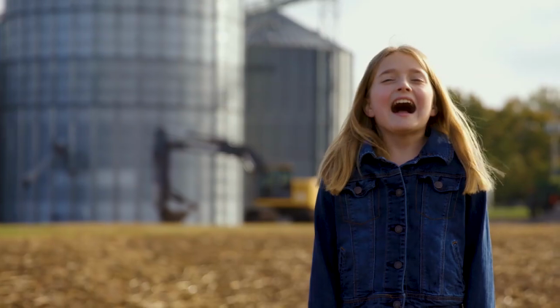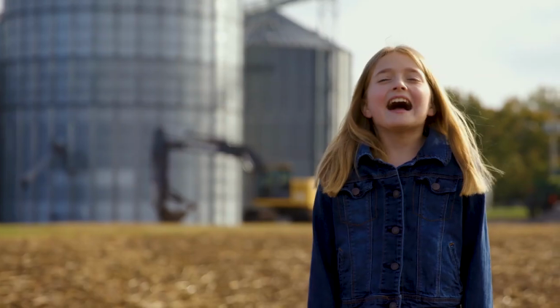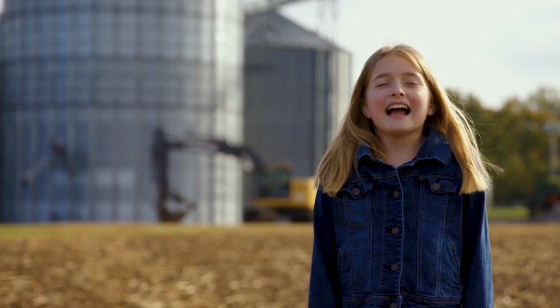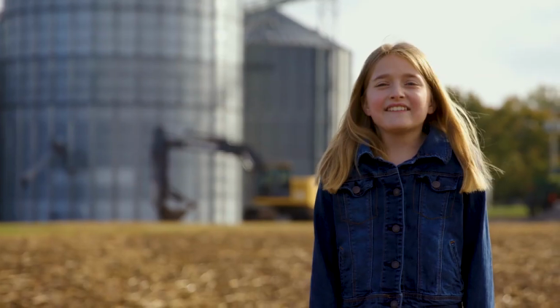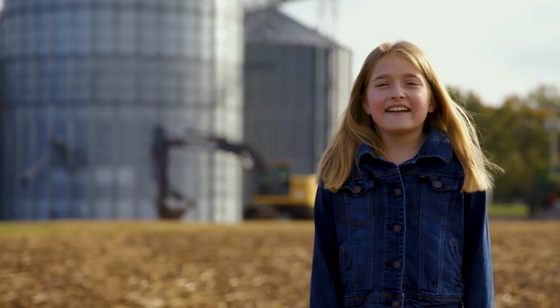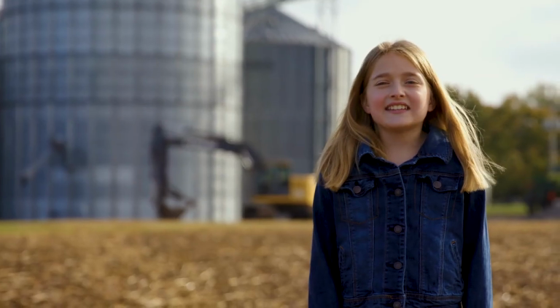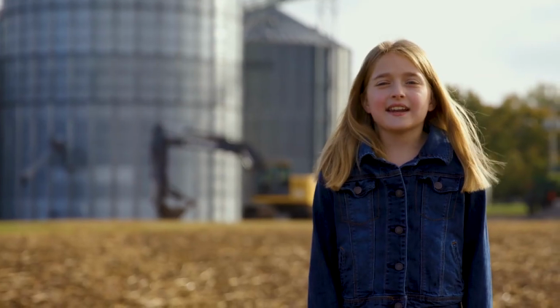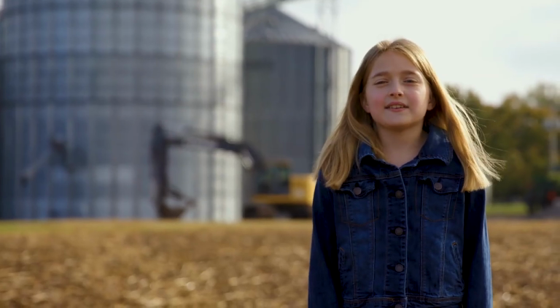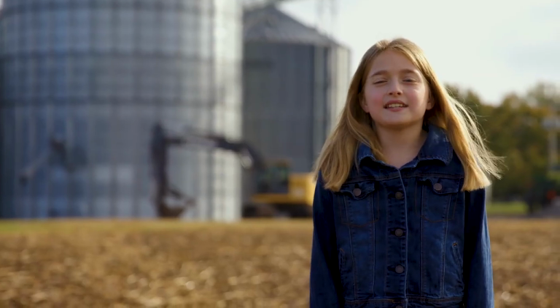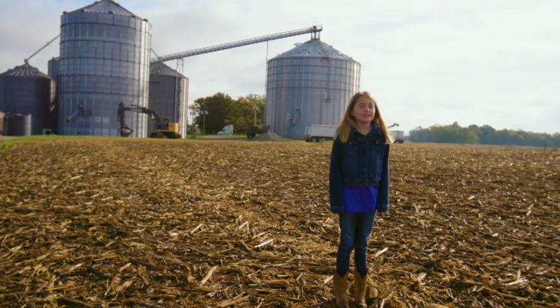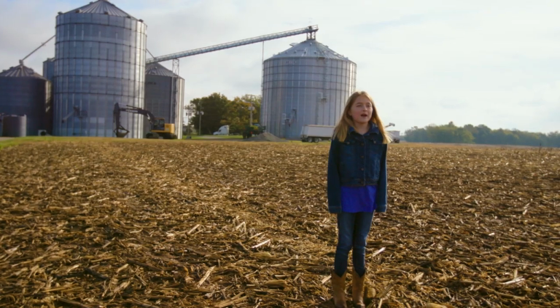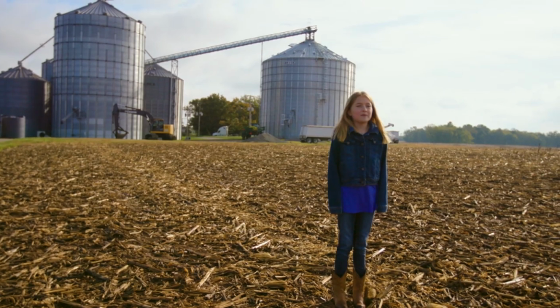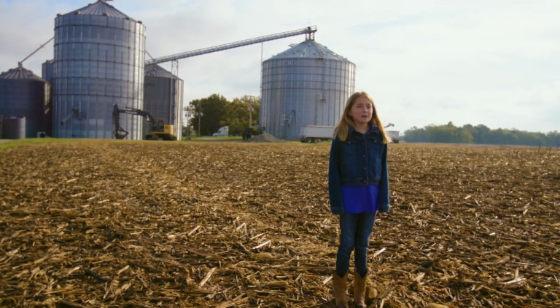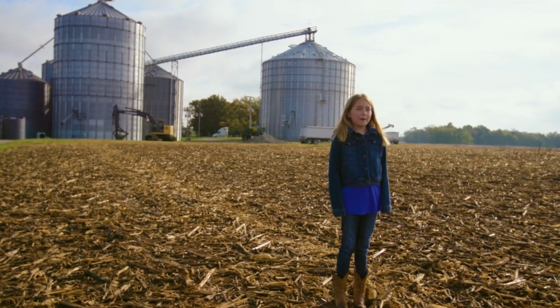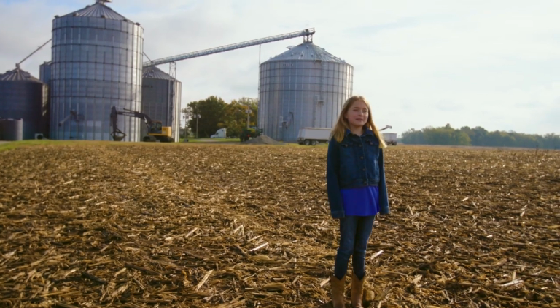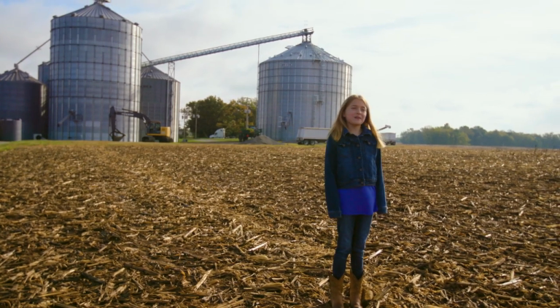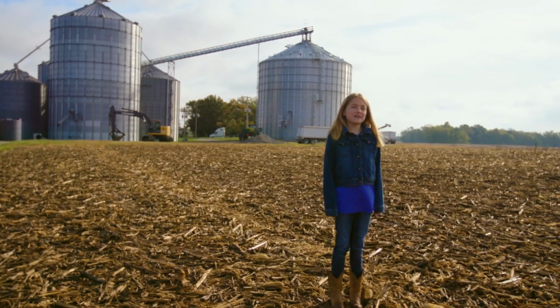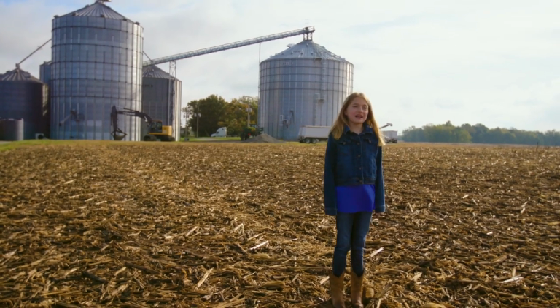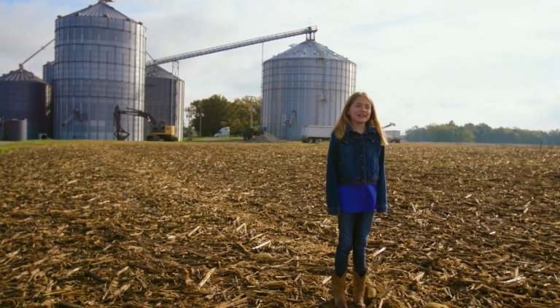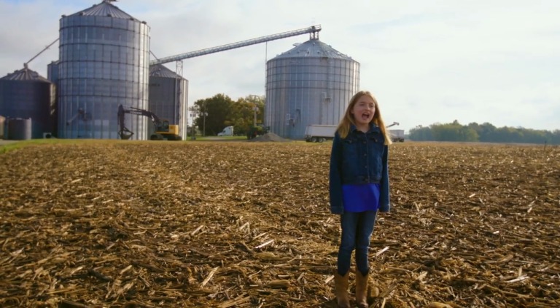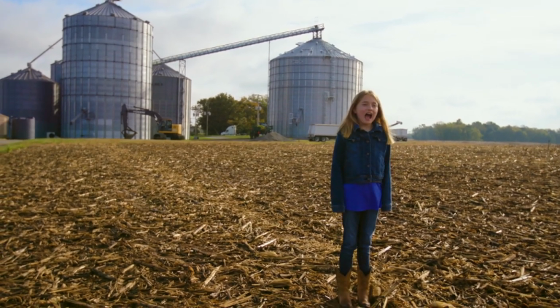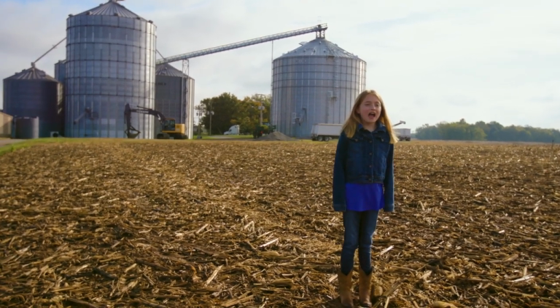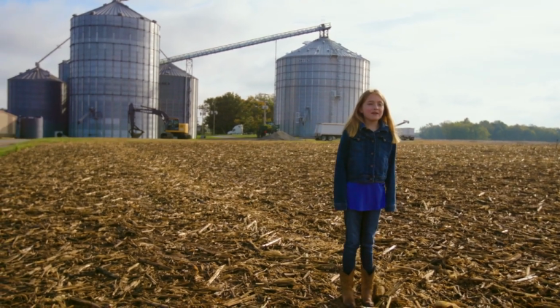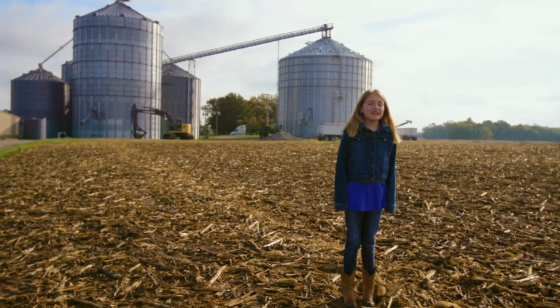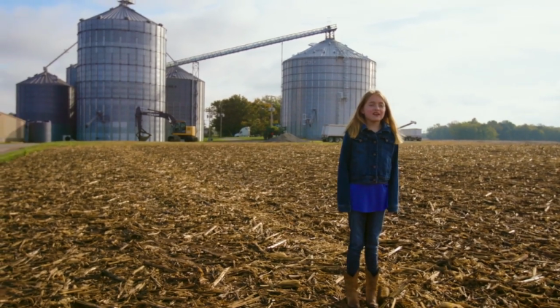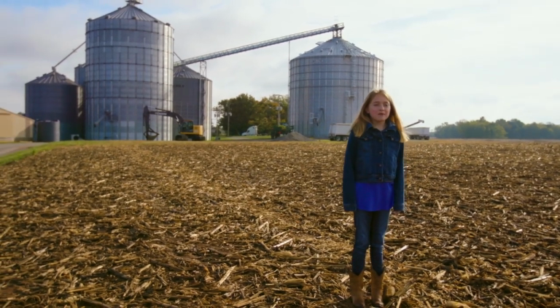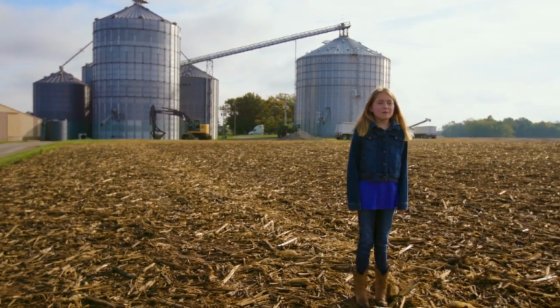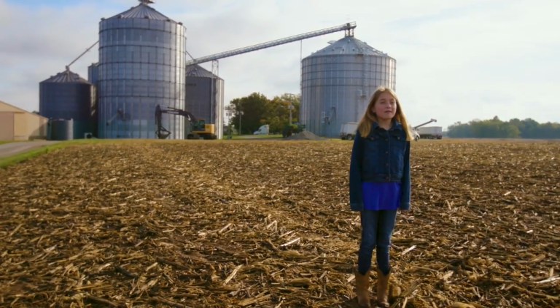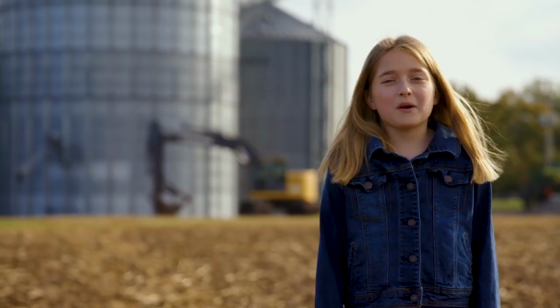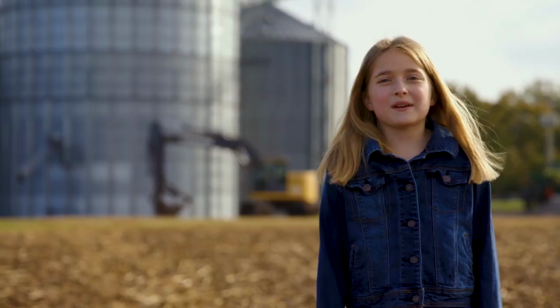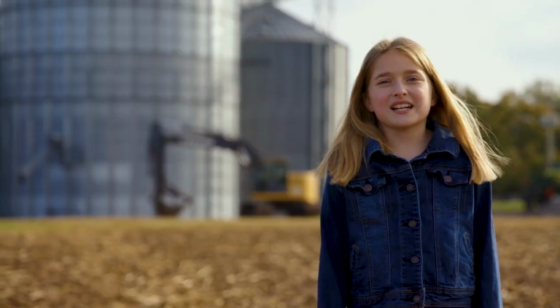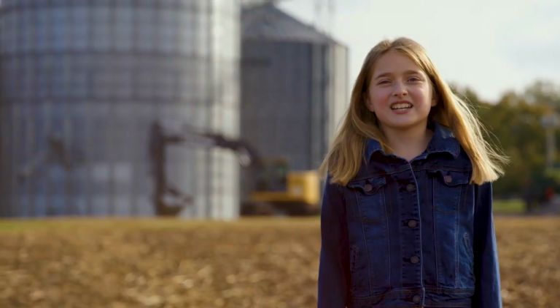Hi, I'm Kylie. Today I'm at Ciske Farms in Hopkinsville, Kentucky. I'm ready to learn more about corn production.